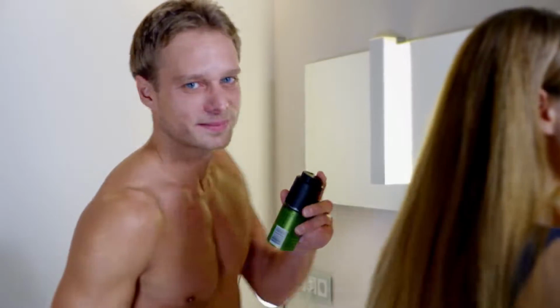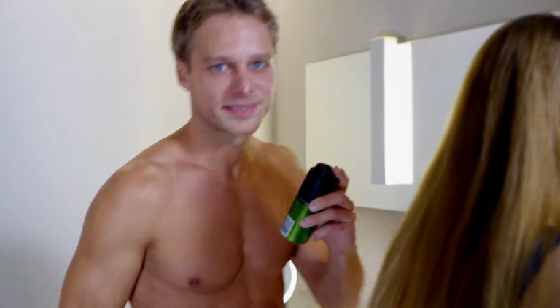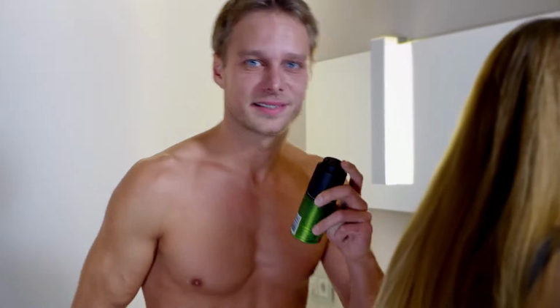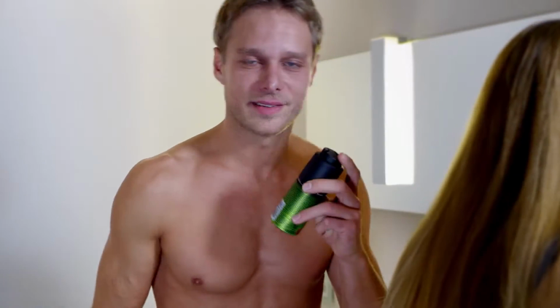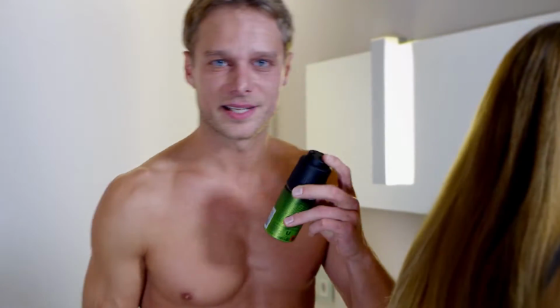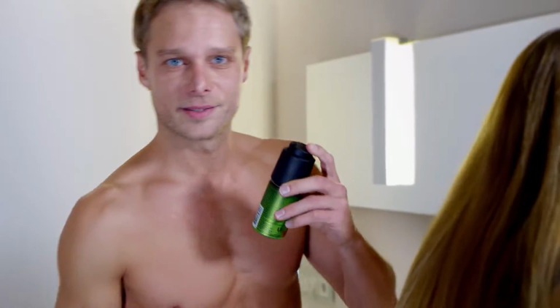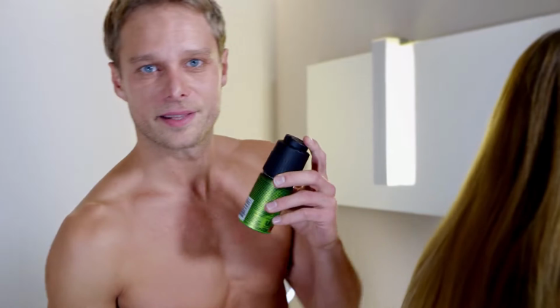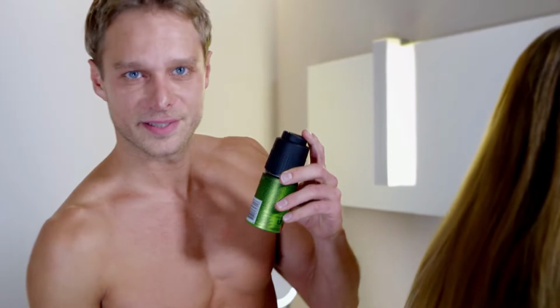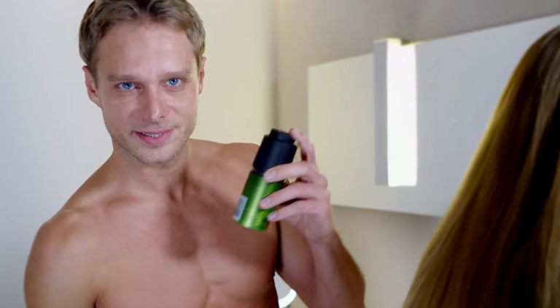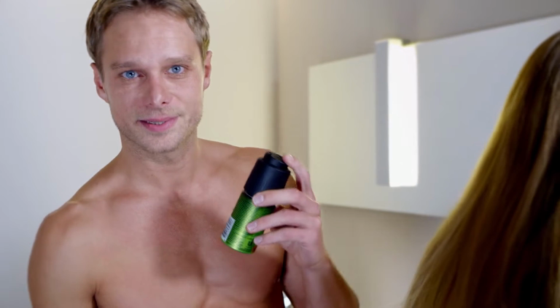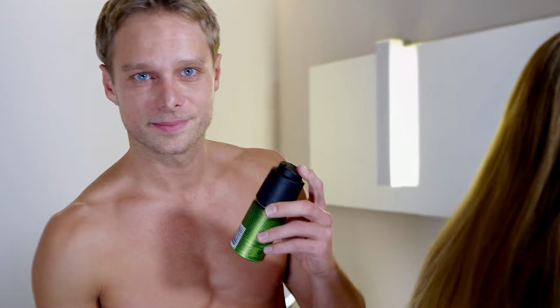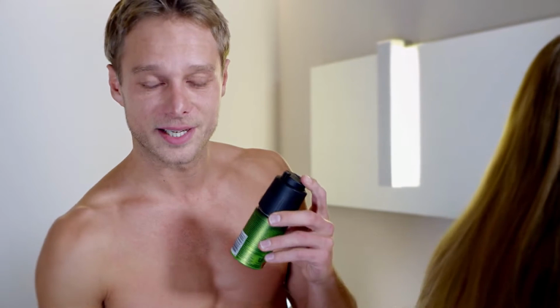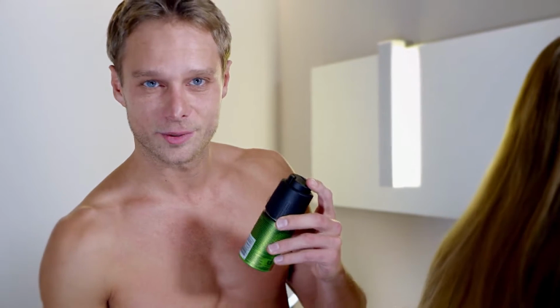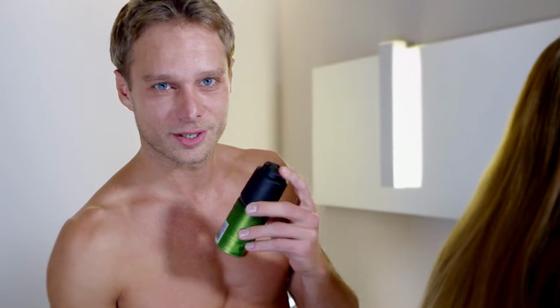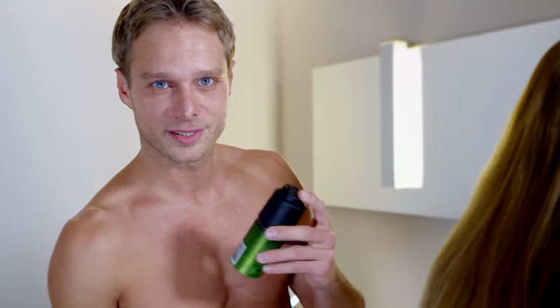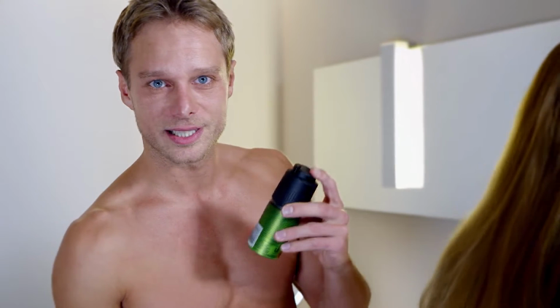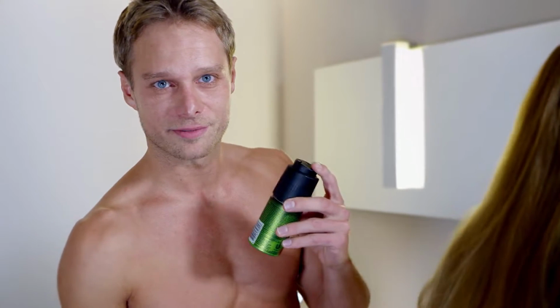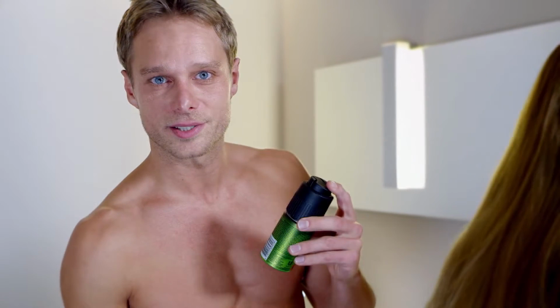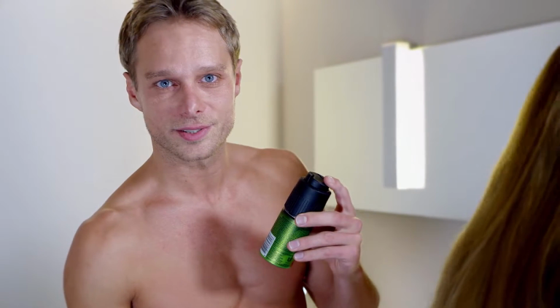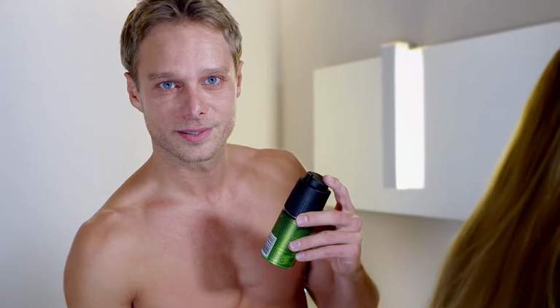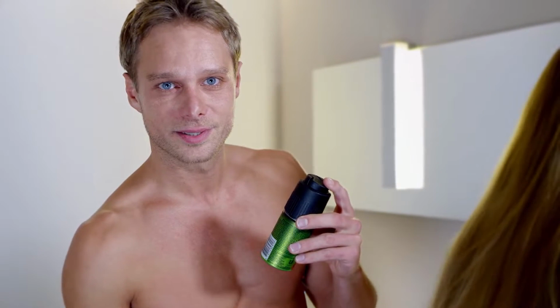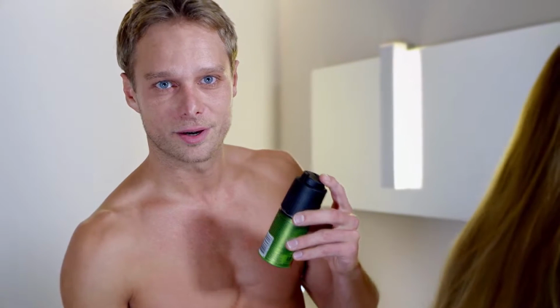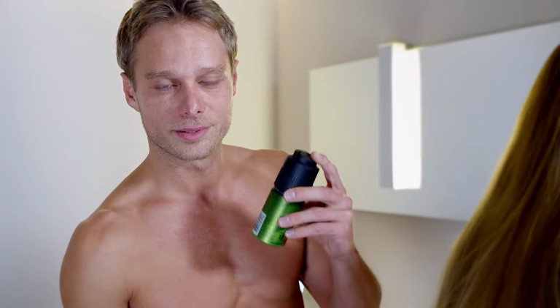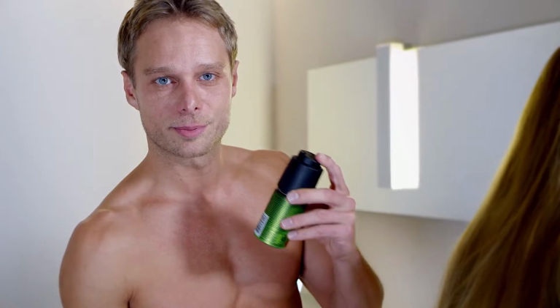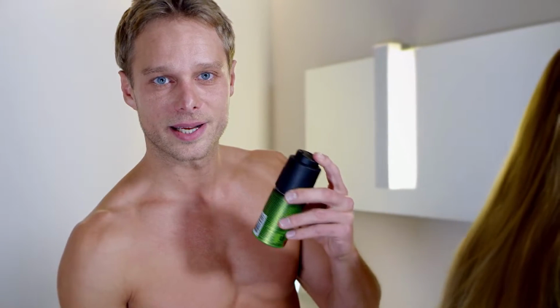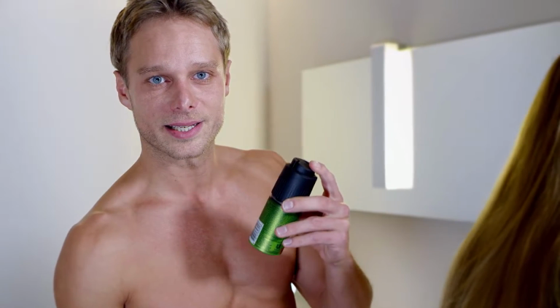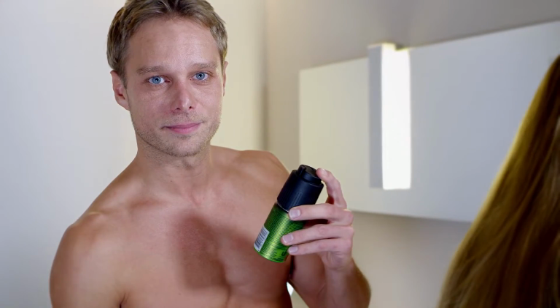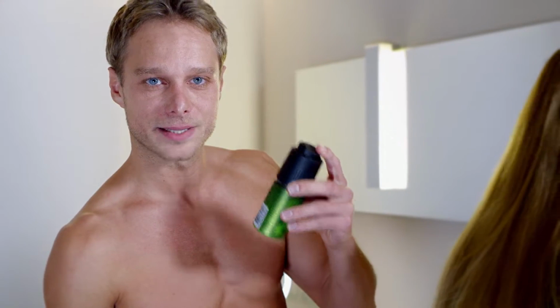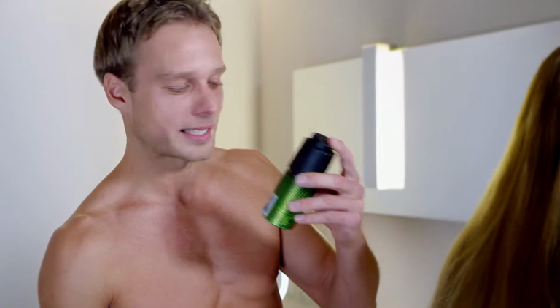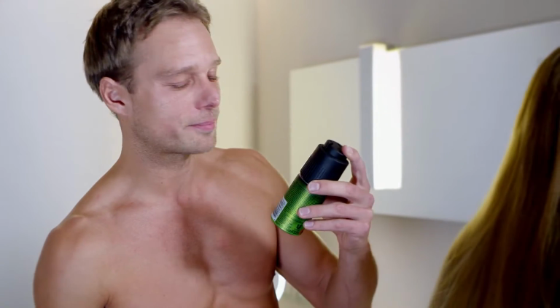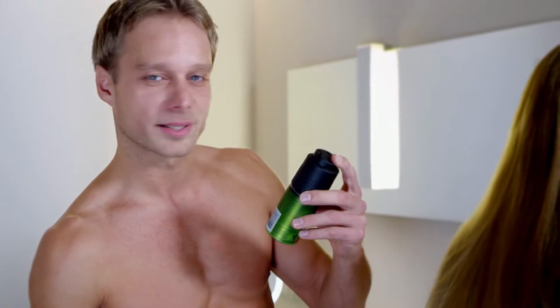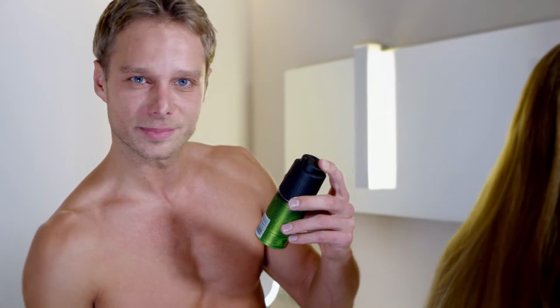If I hear that fizz, I know the contents are fresh. Only the spray can makes that possible.